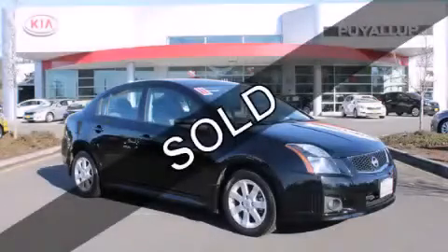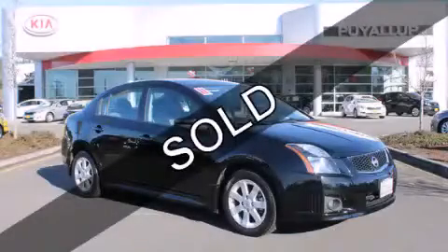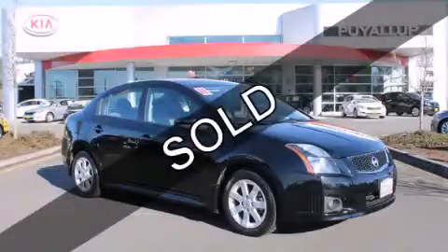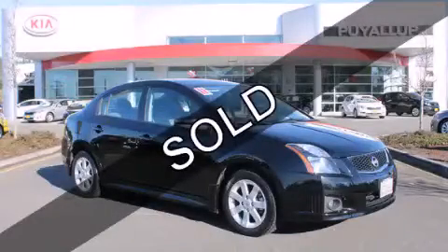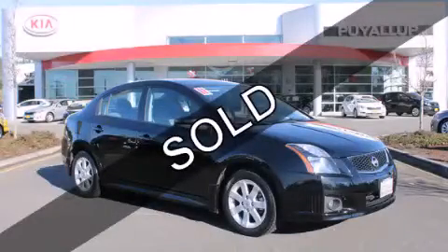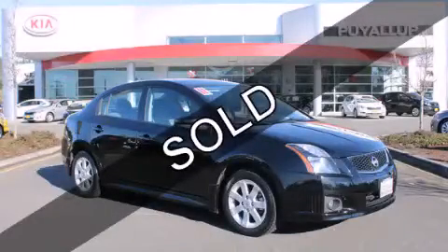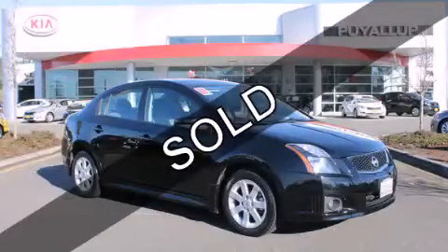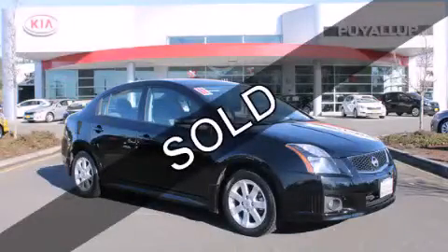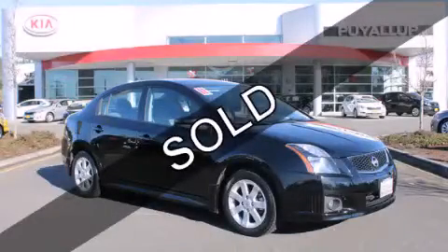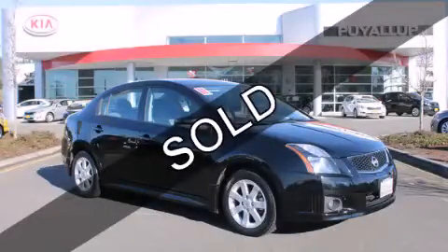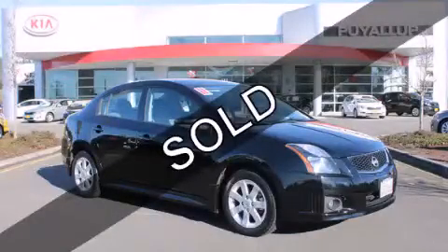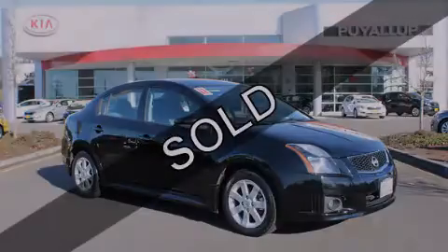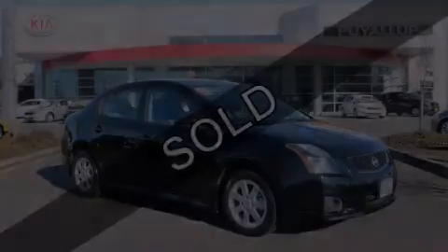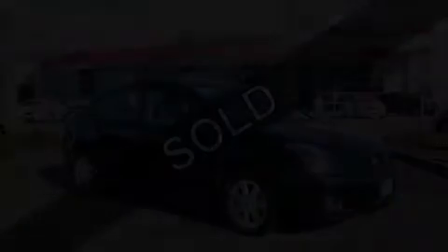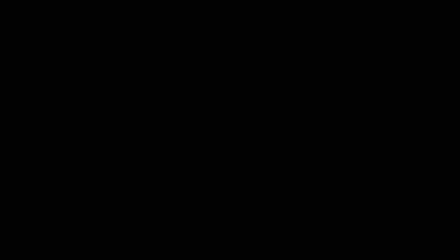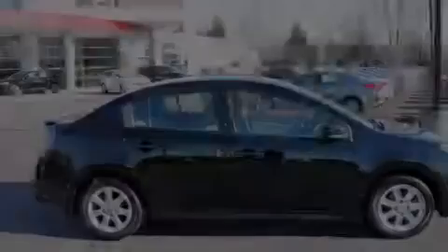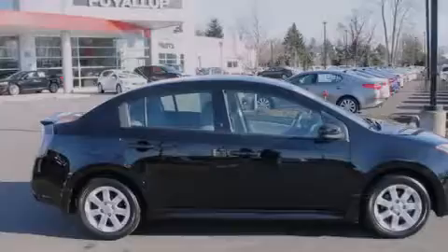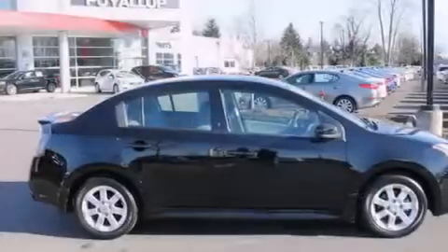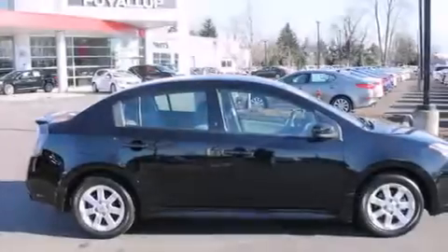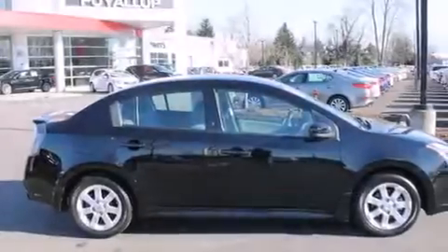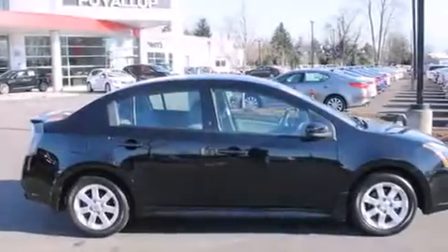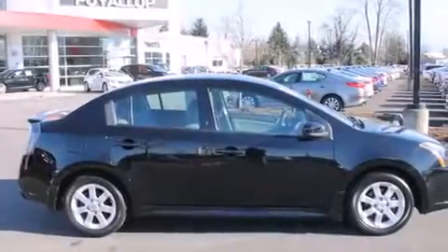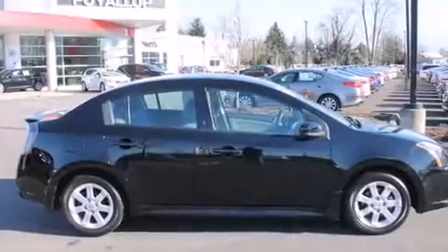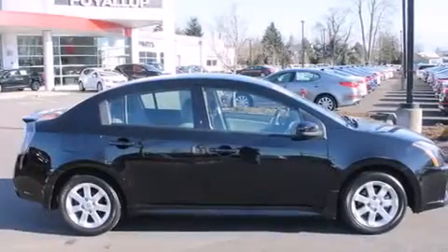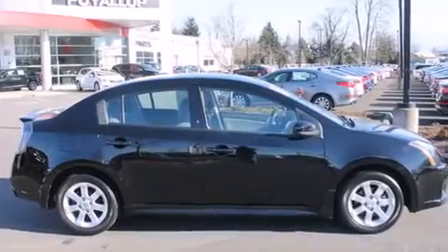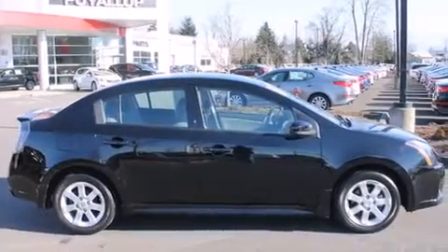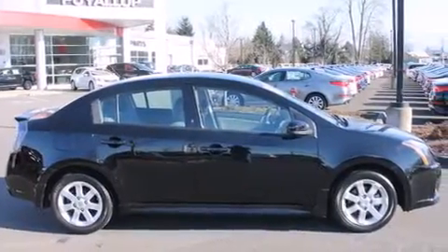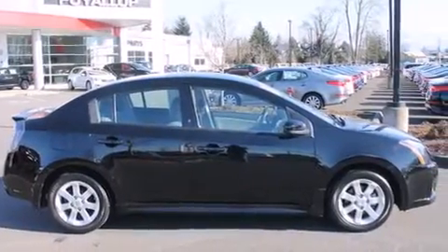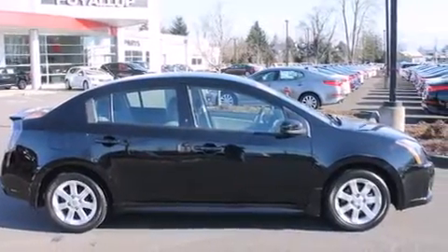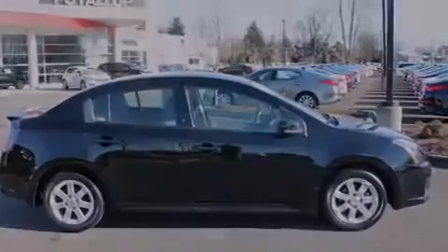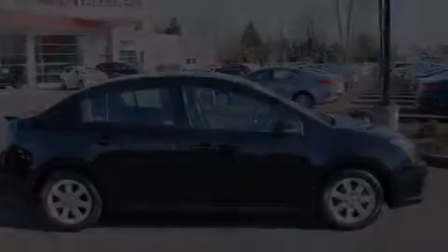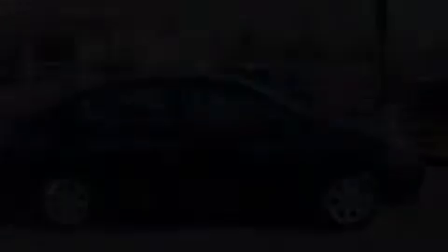This is a 2011 Nissan Sentra. It features a 2.0-liter four-cylinder engine and an automatic transmission.